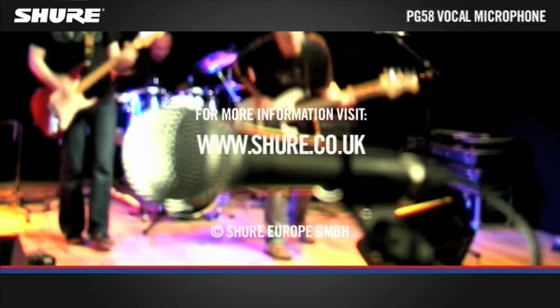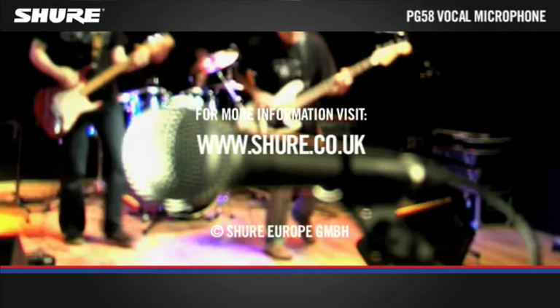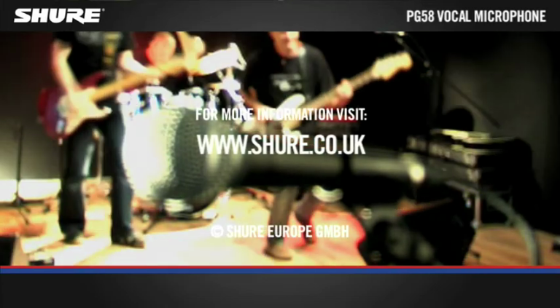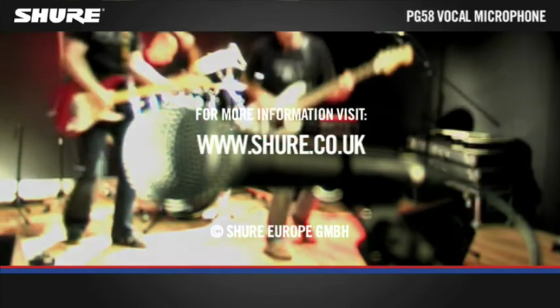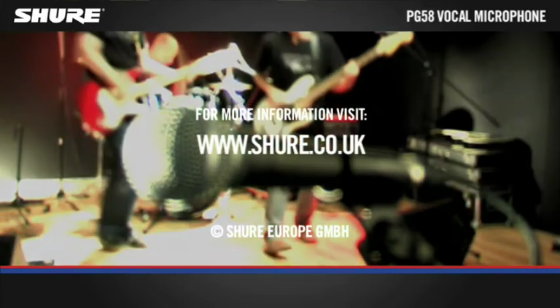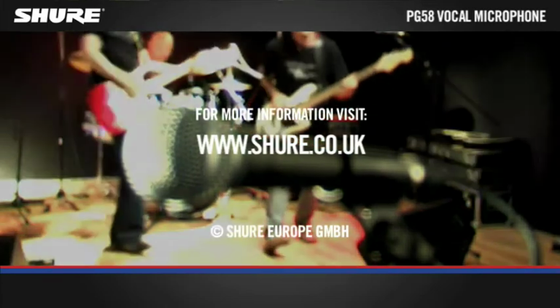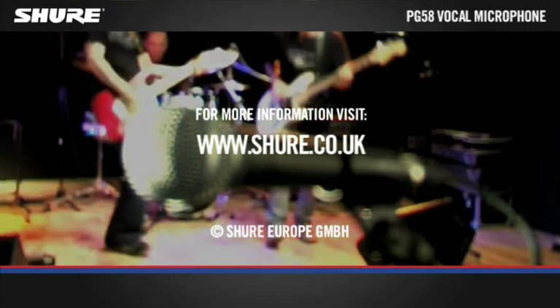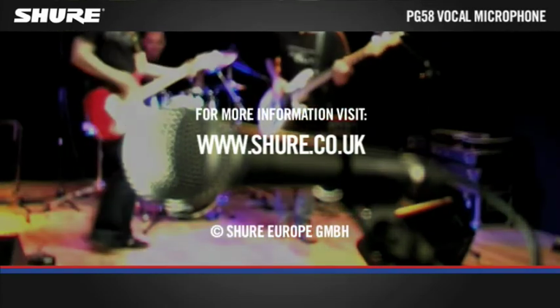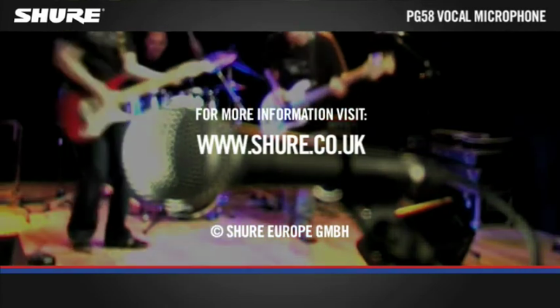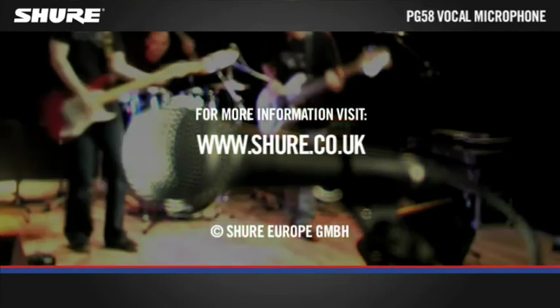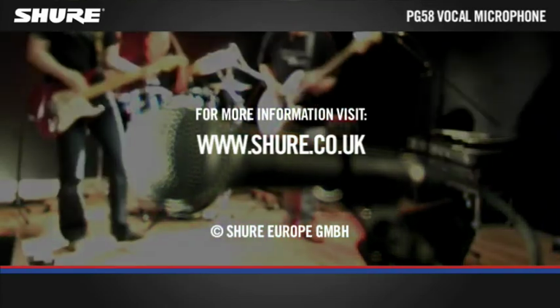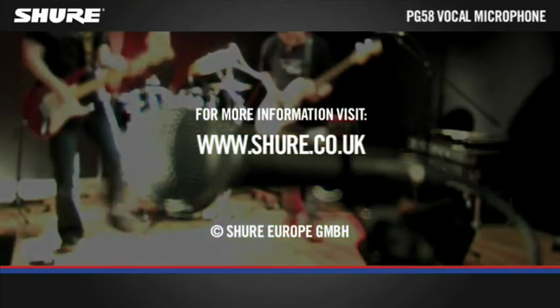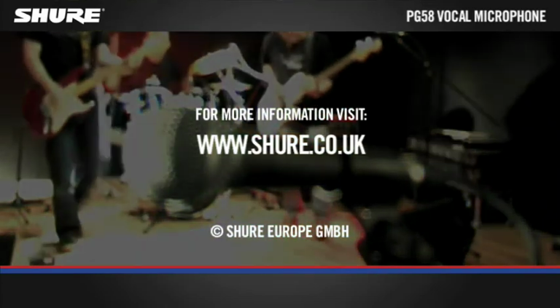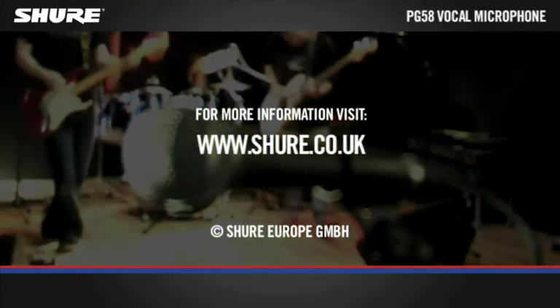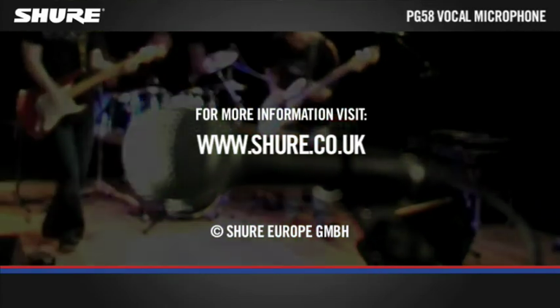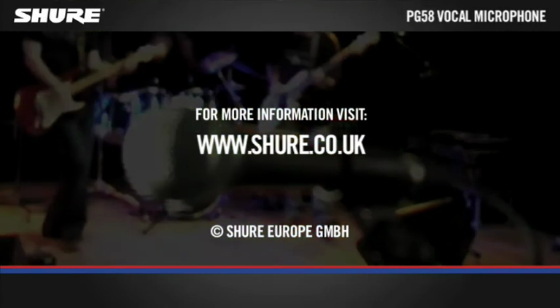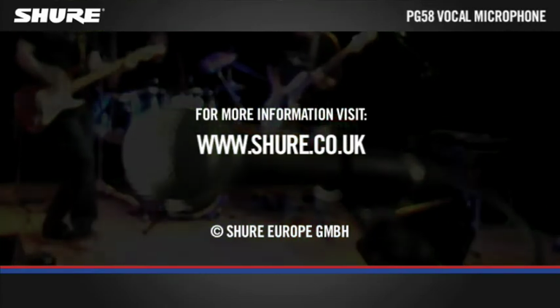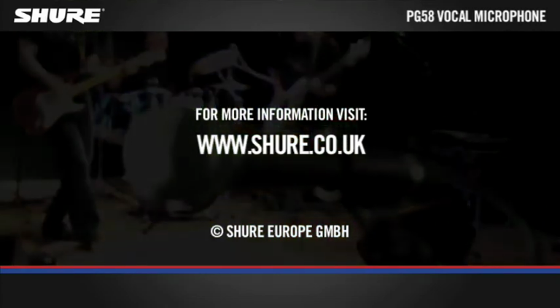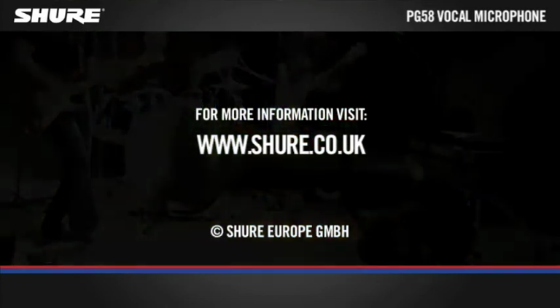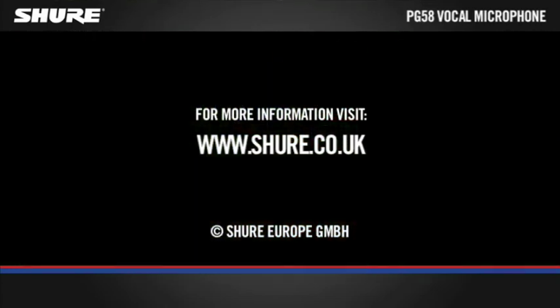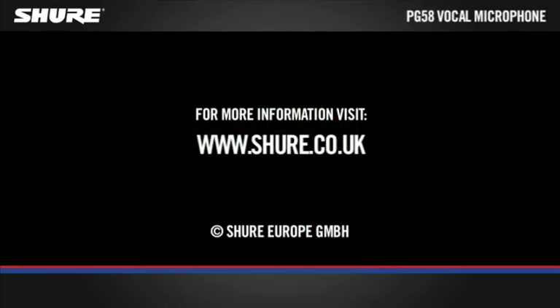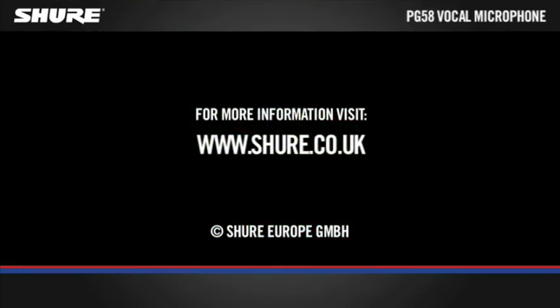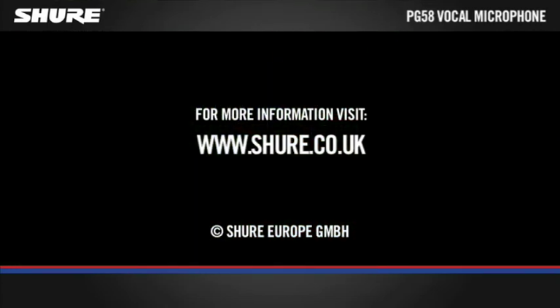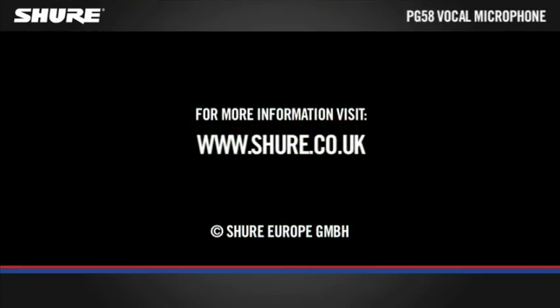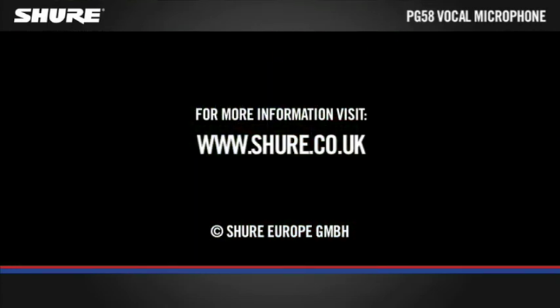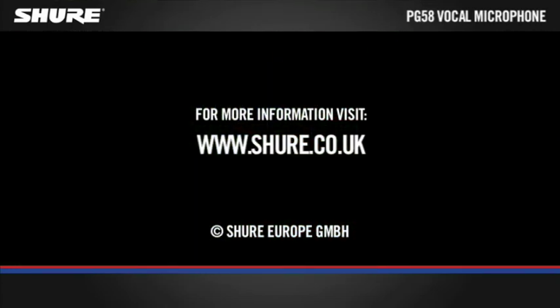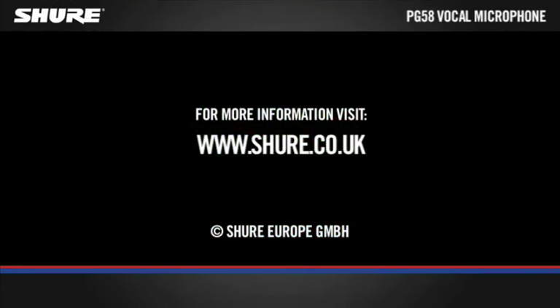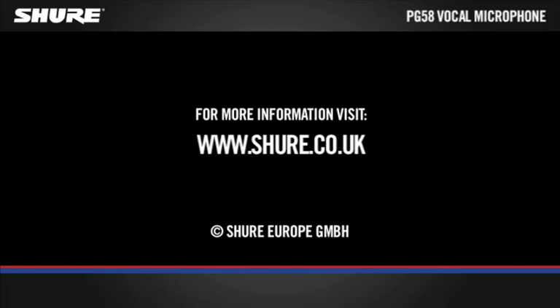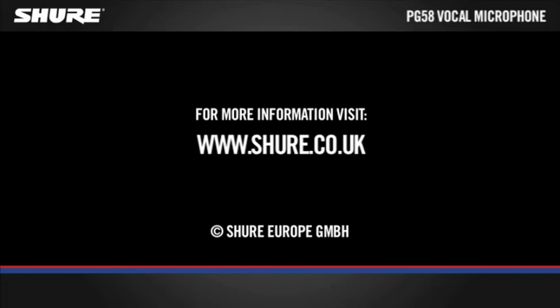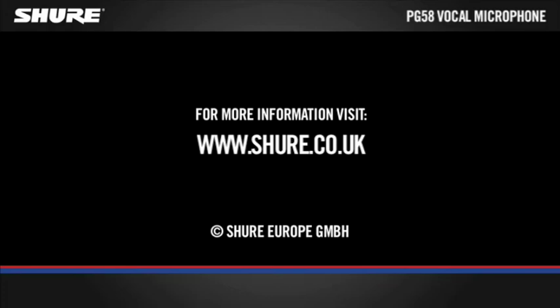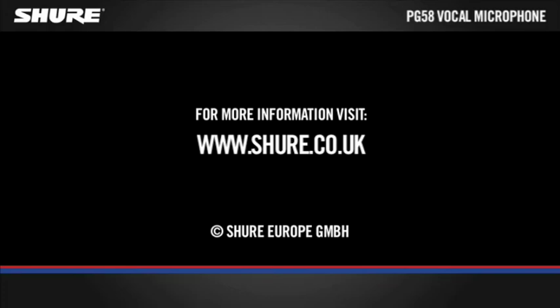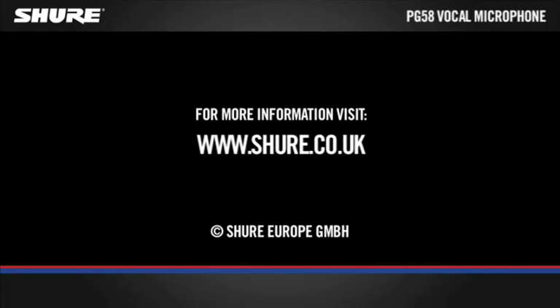For more information please visit www.shure.co.uk